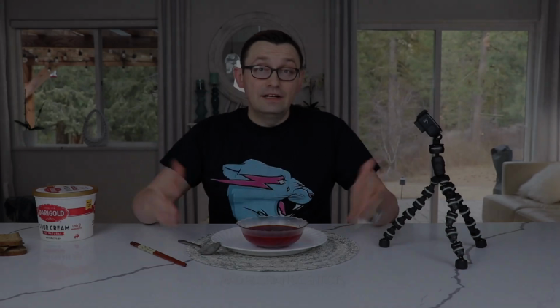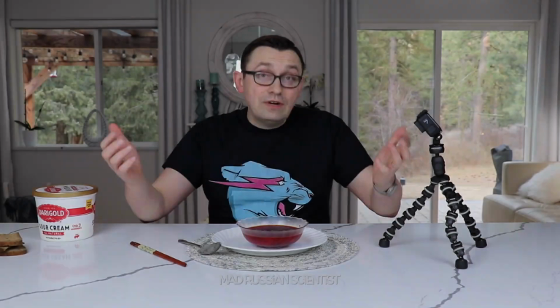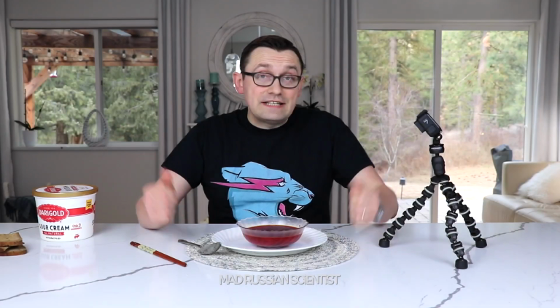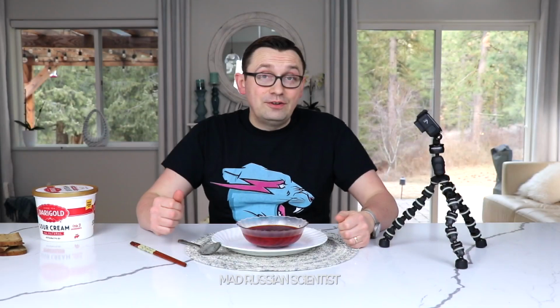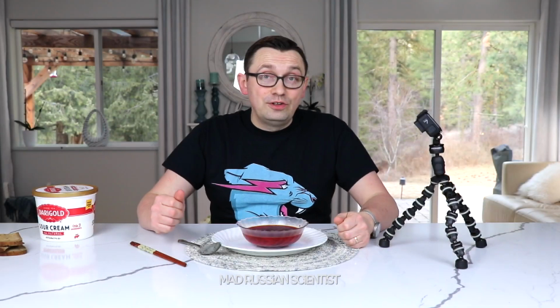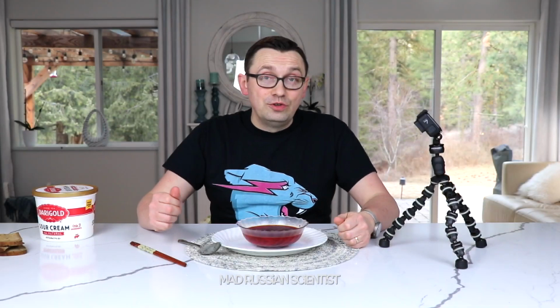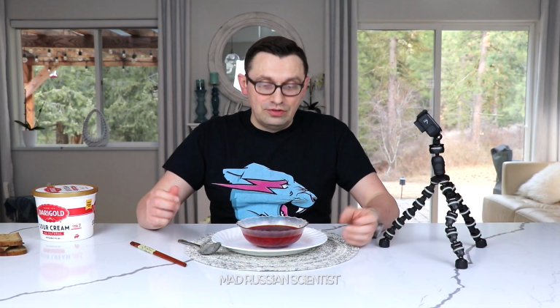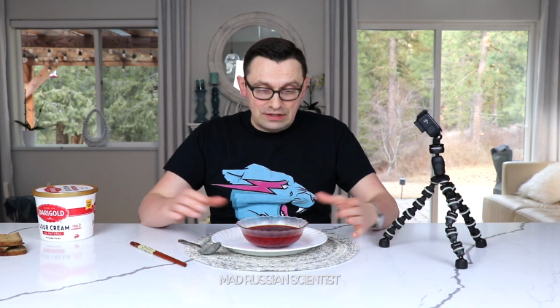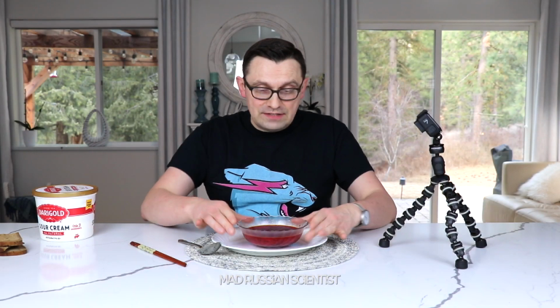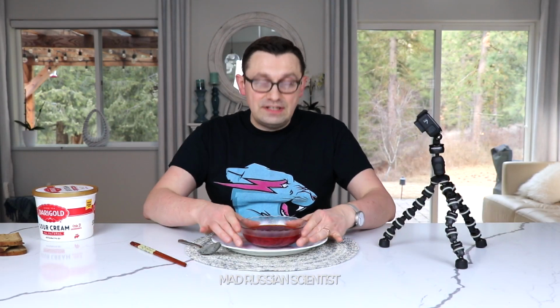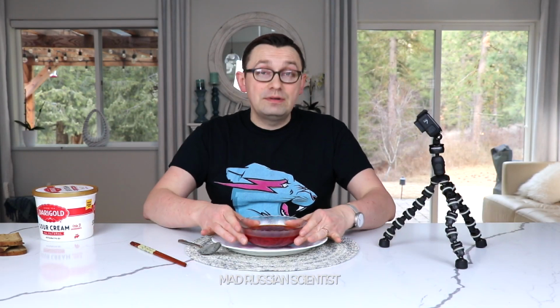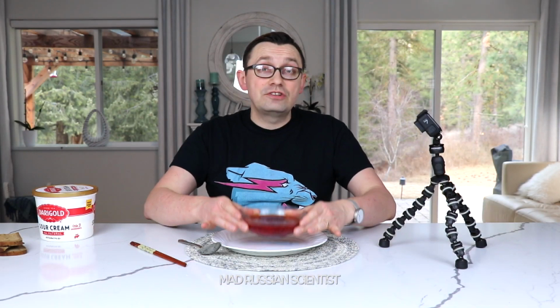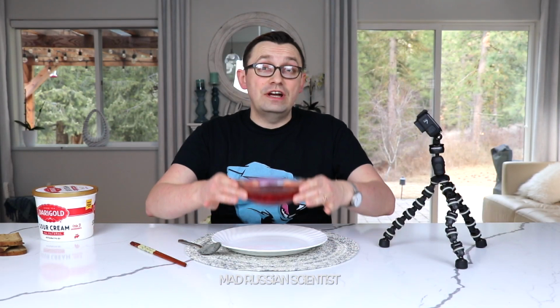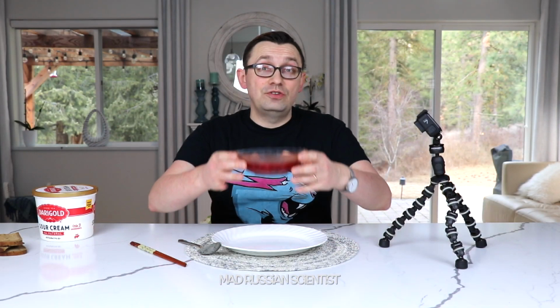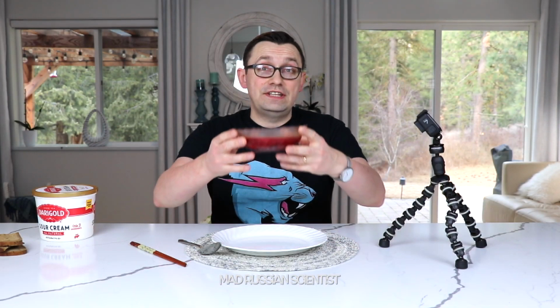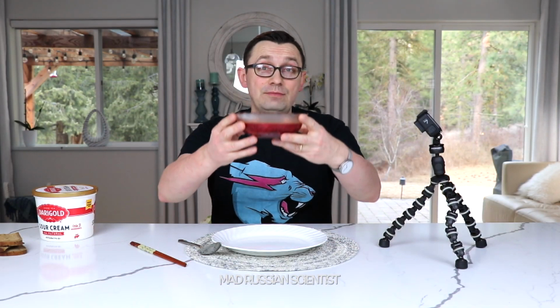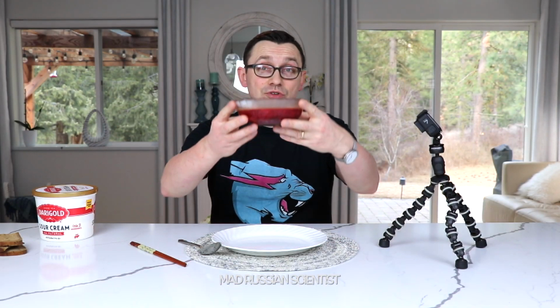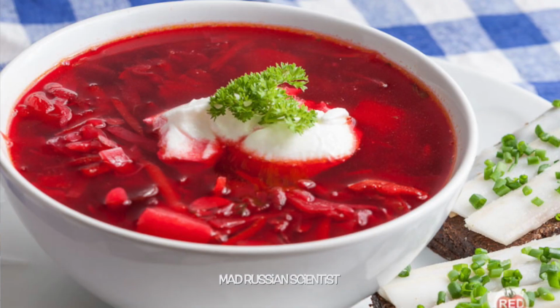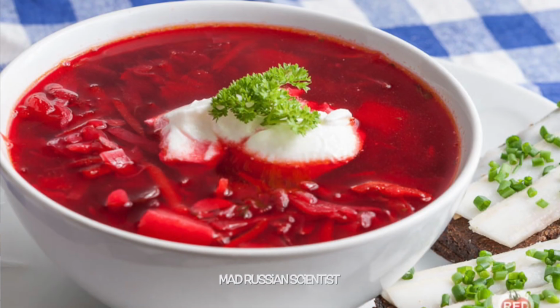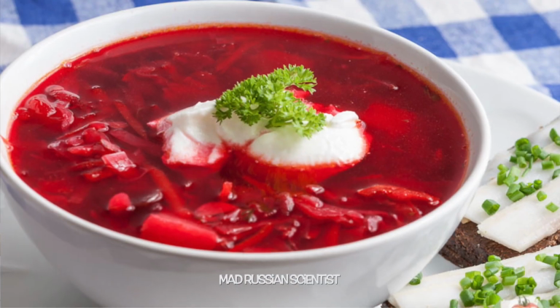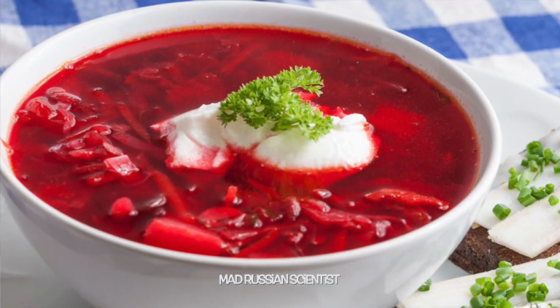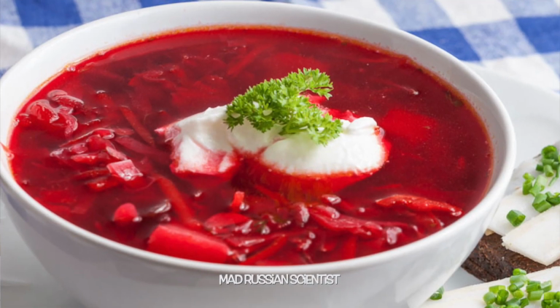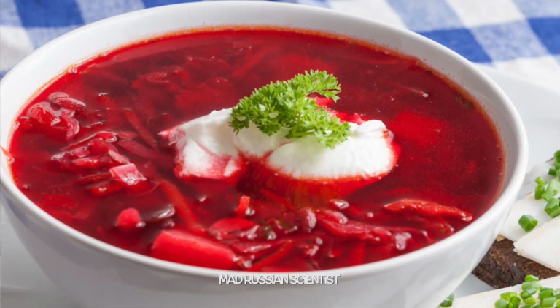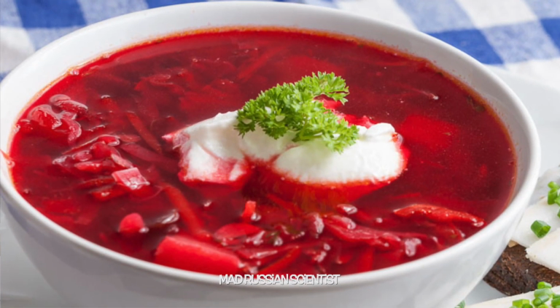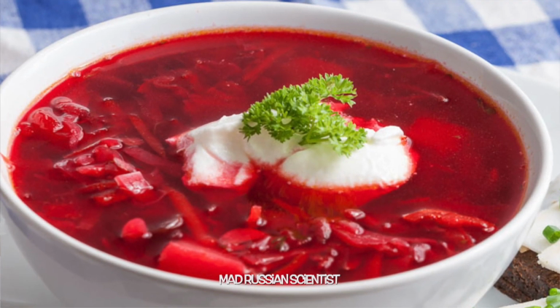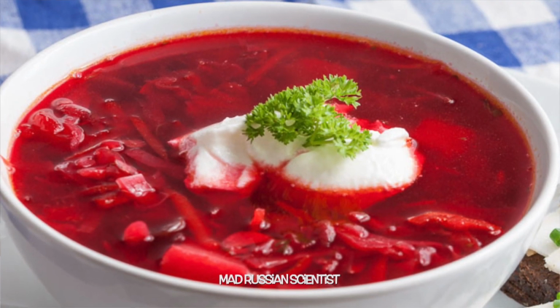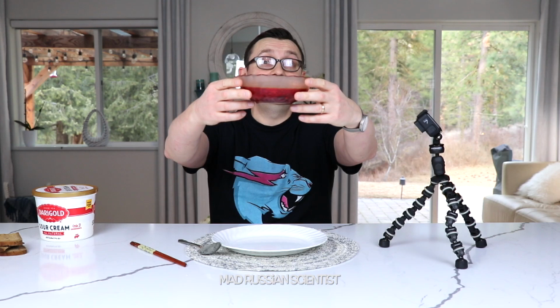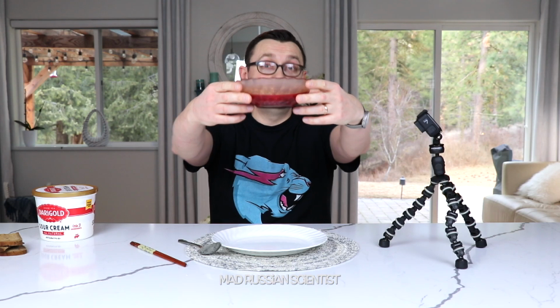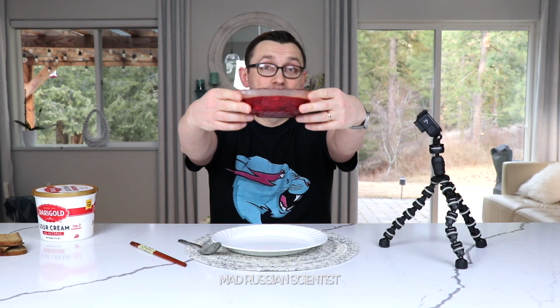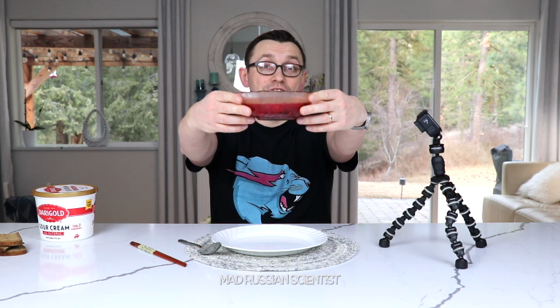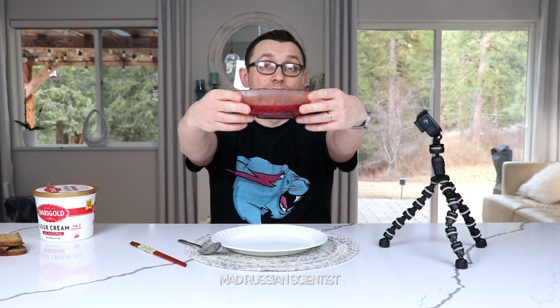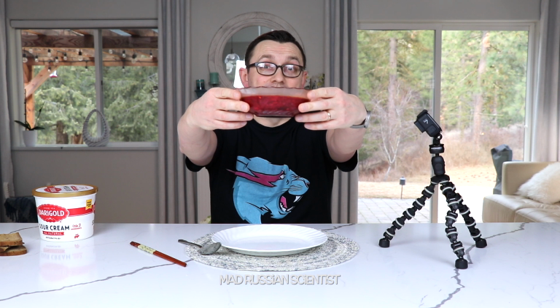Hello guys, how you all doing? In today's video, I'm gonna try to attempt to eat famous Russian borscht in an unusual way.